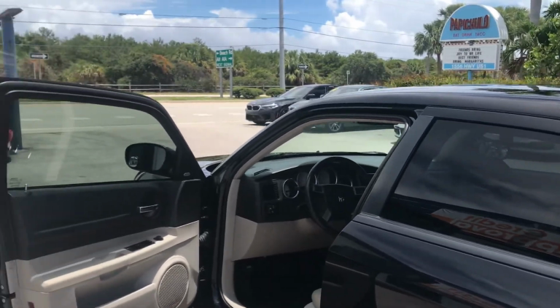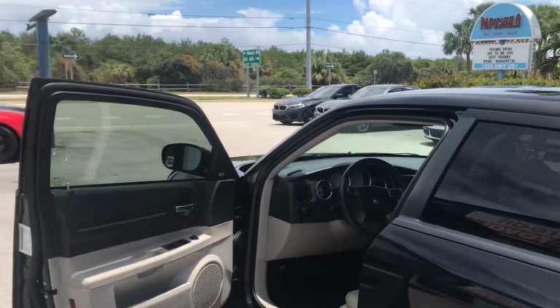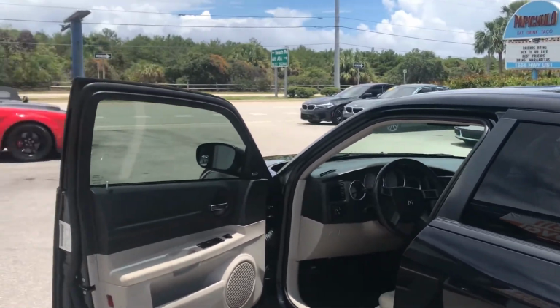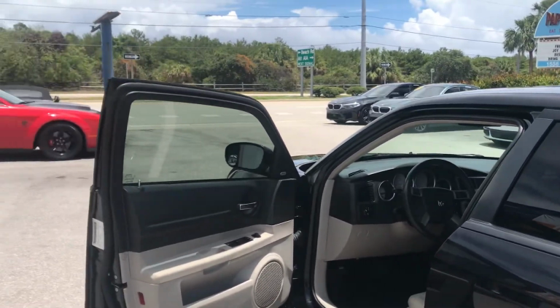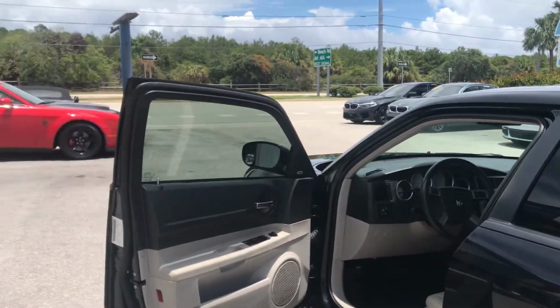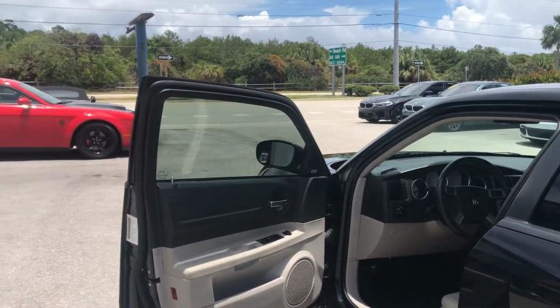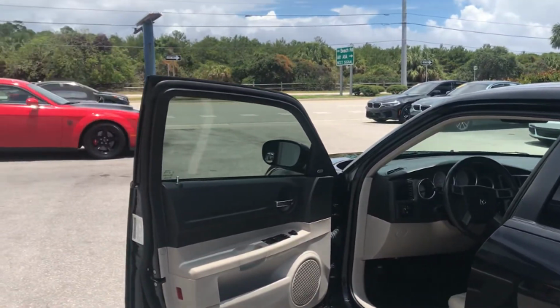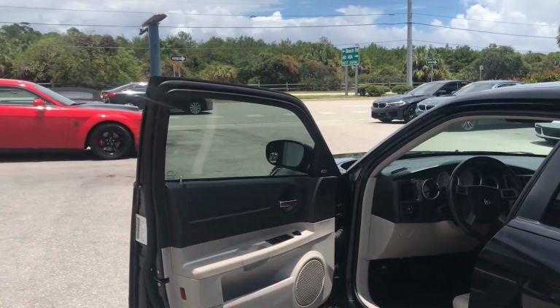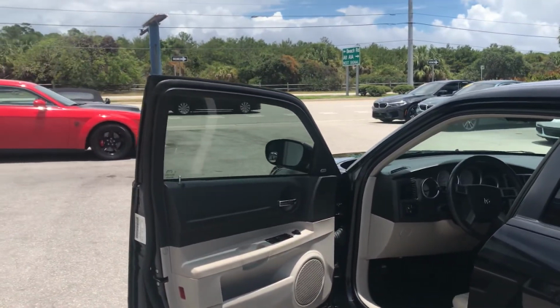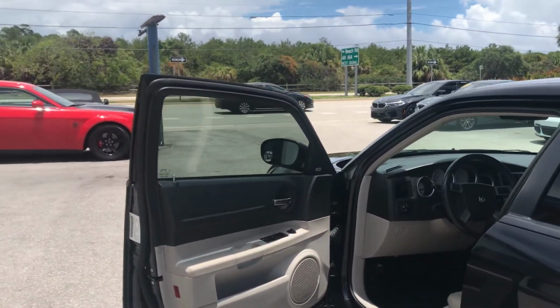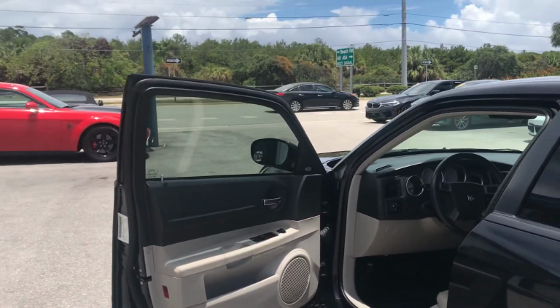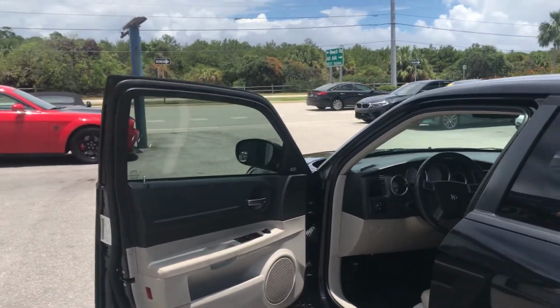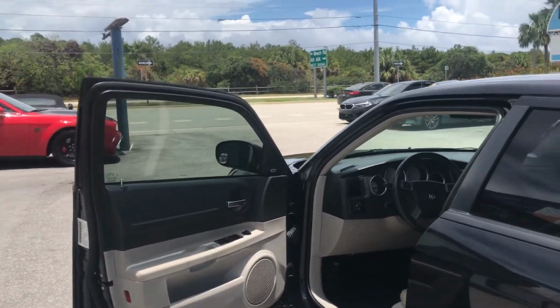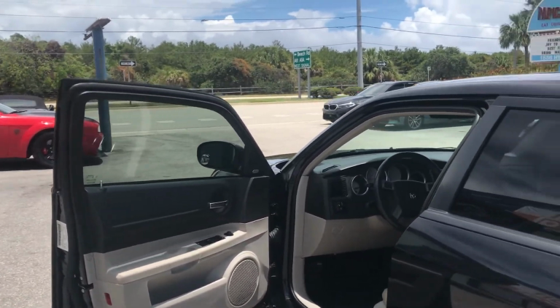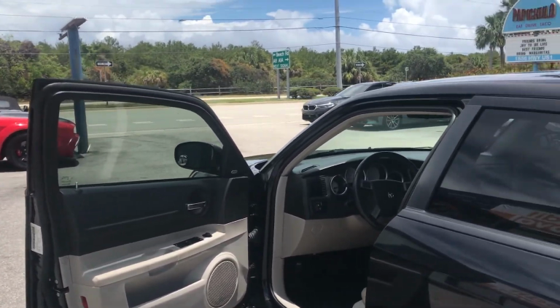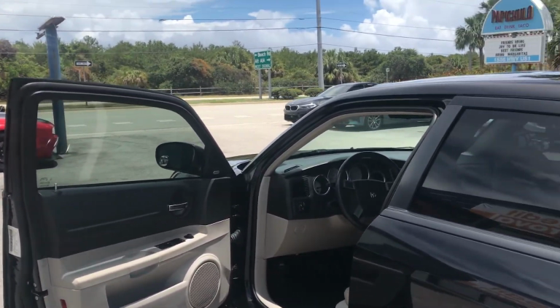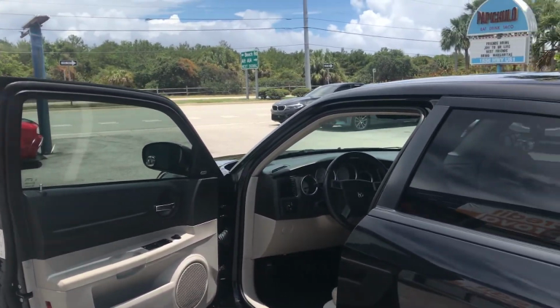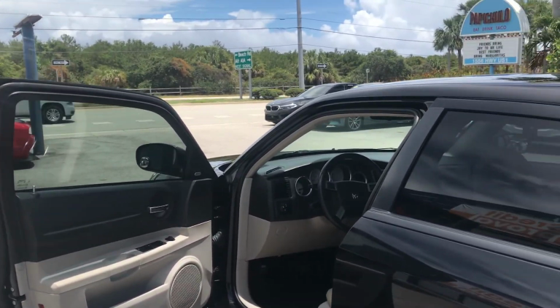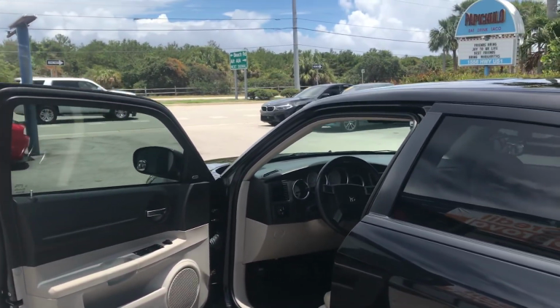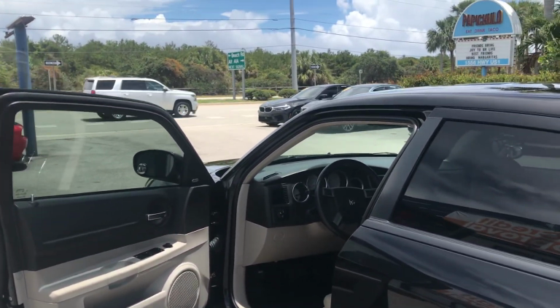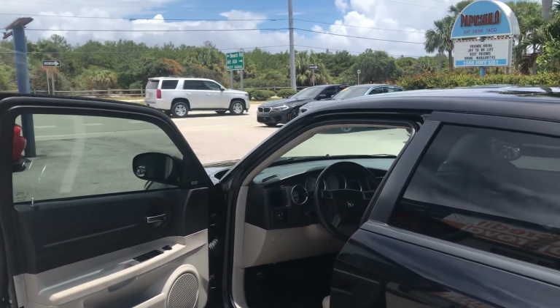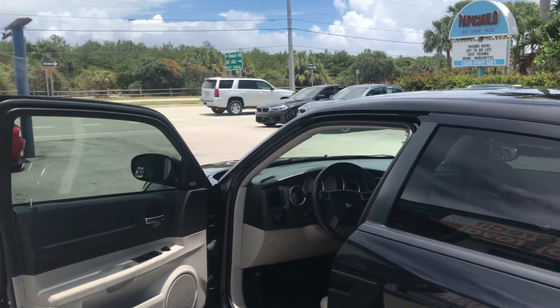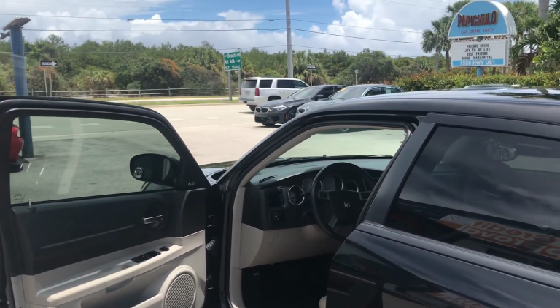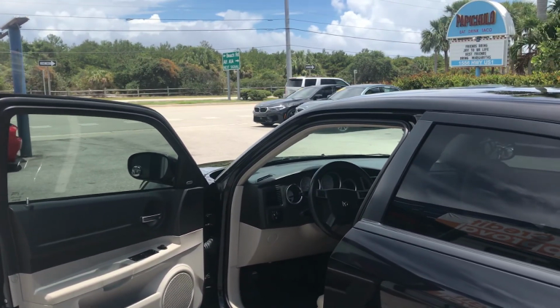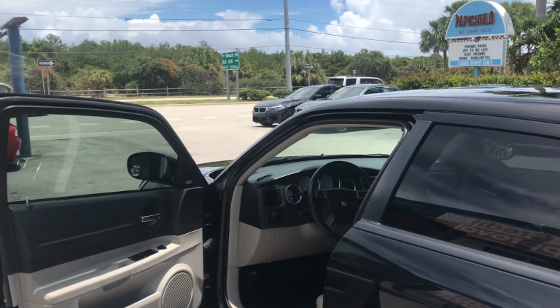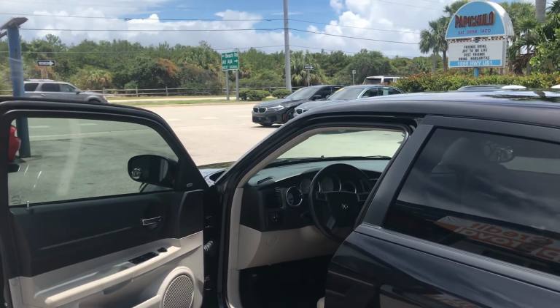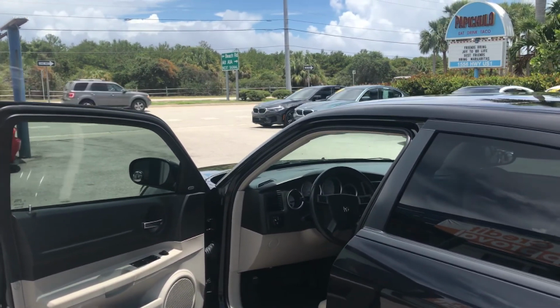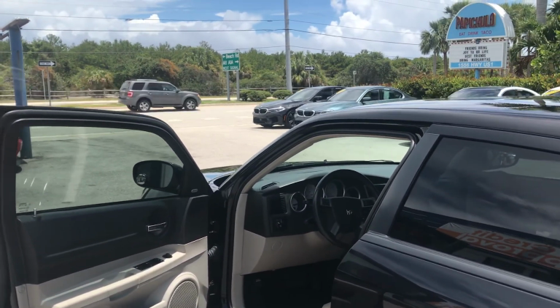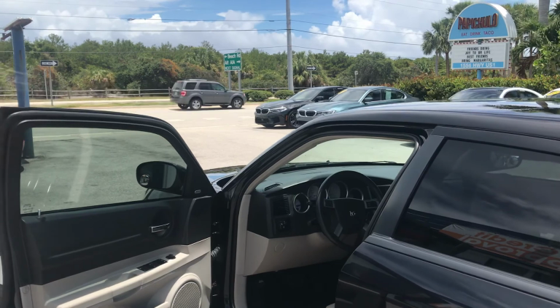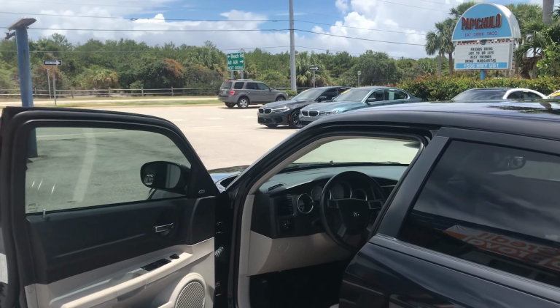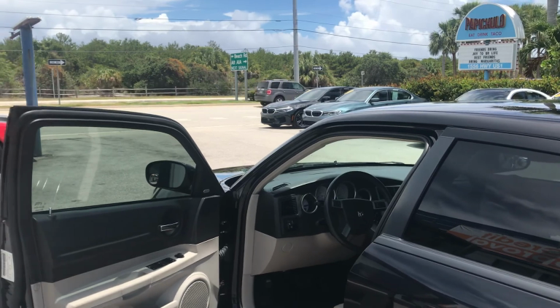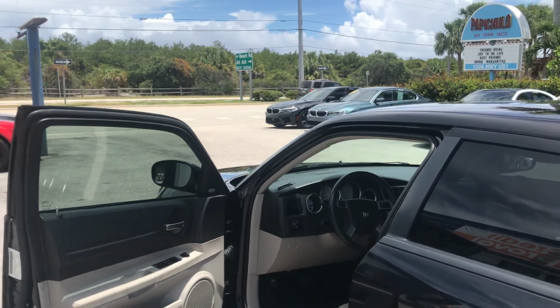All right, there you go. I did my best to show you exactly what this thing is like. This is Classic Cars Palm Beach — if I didn't answer a question that you have about it, just give us a call. Thanks.